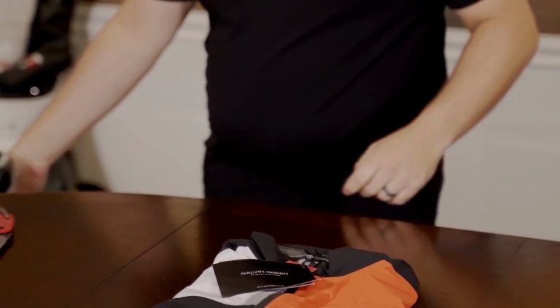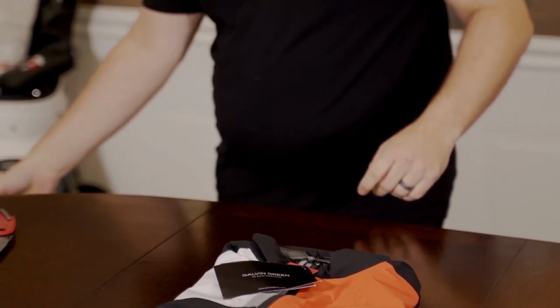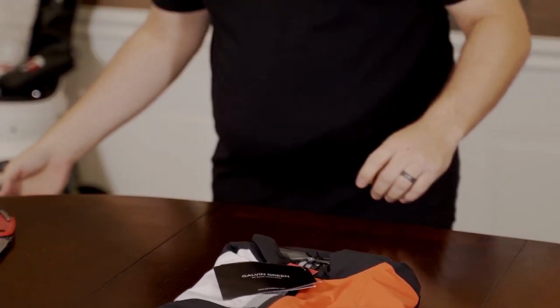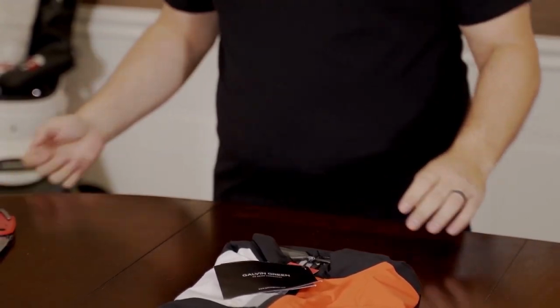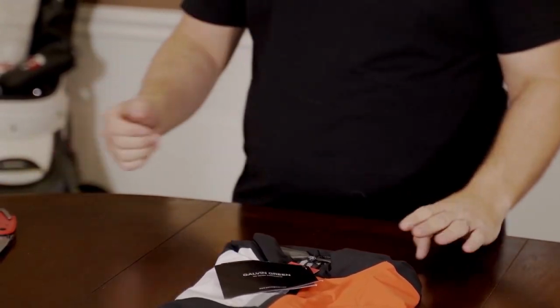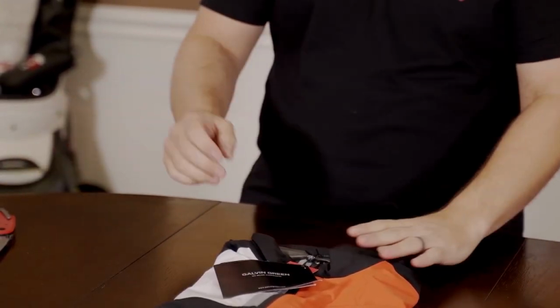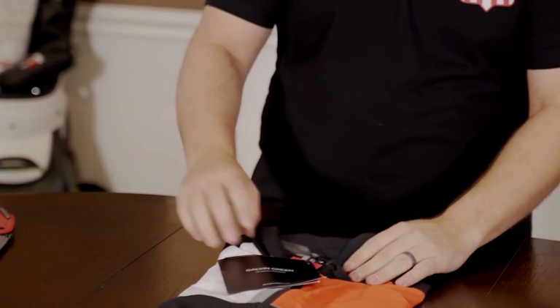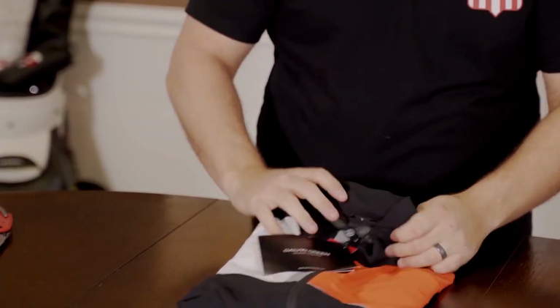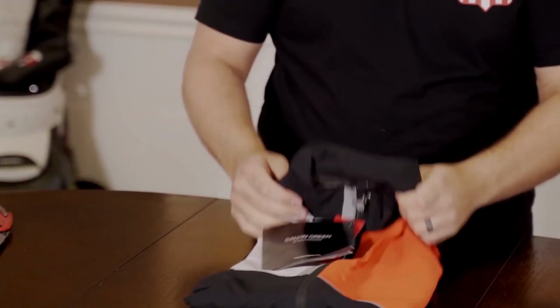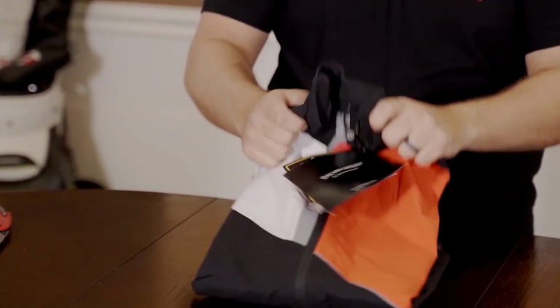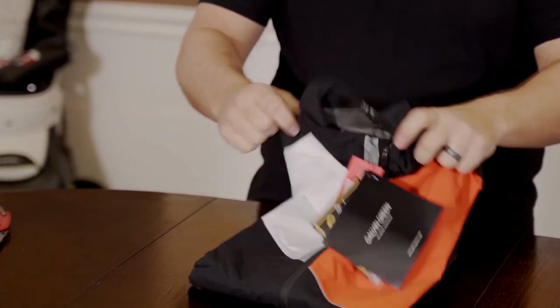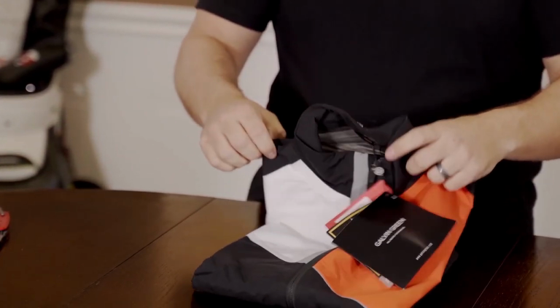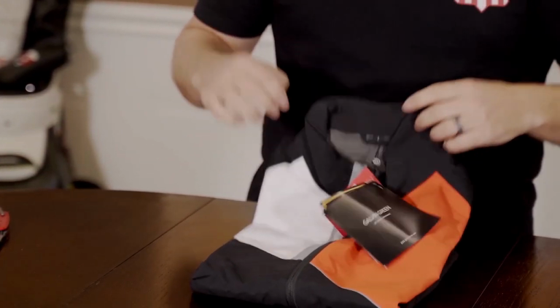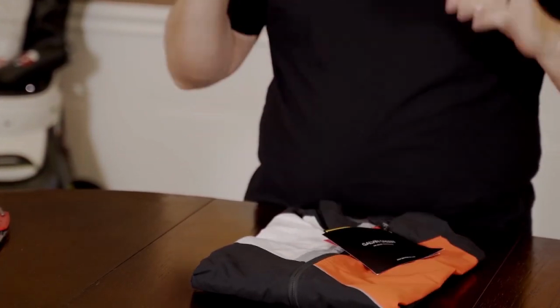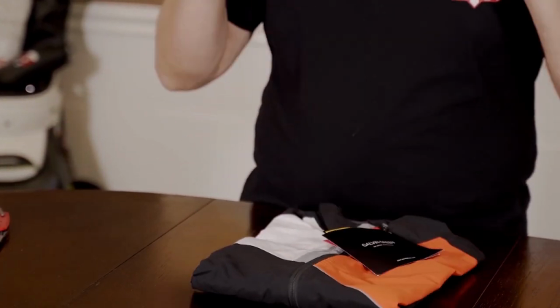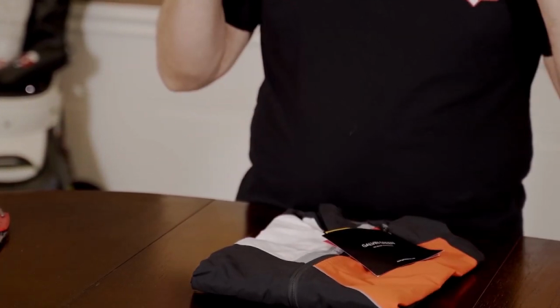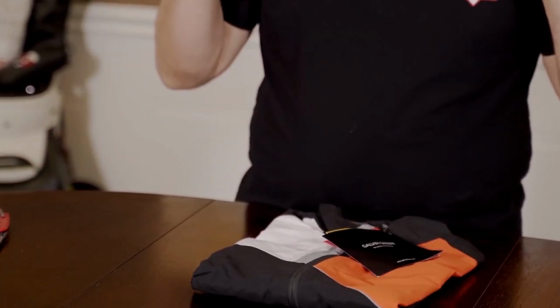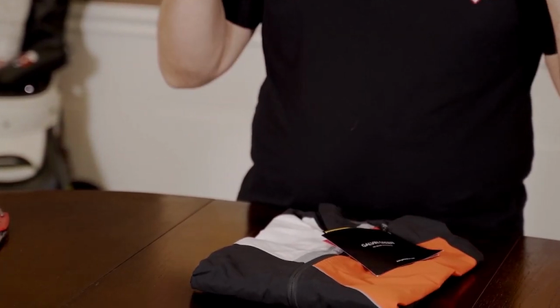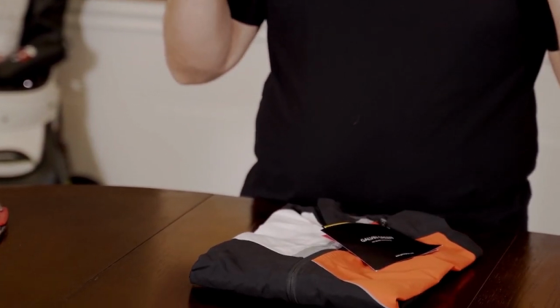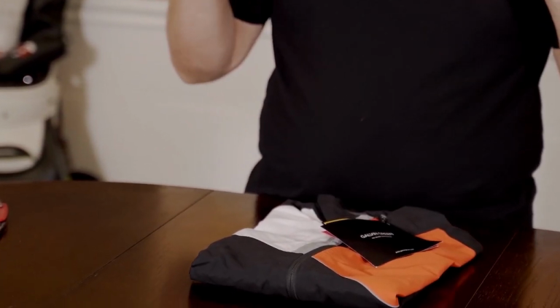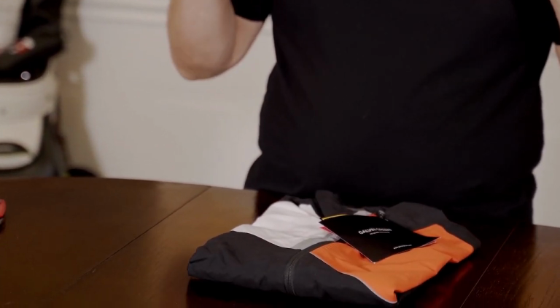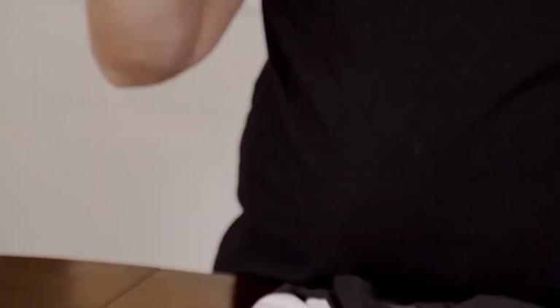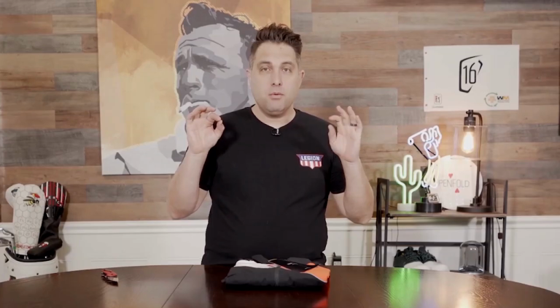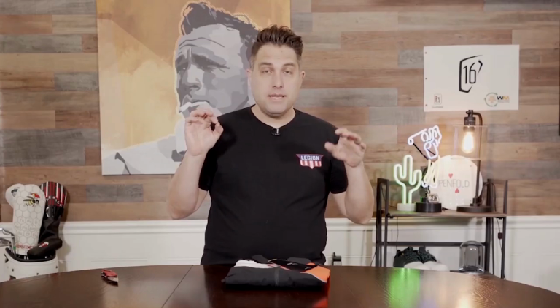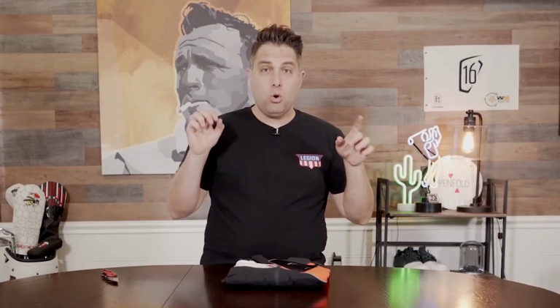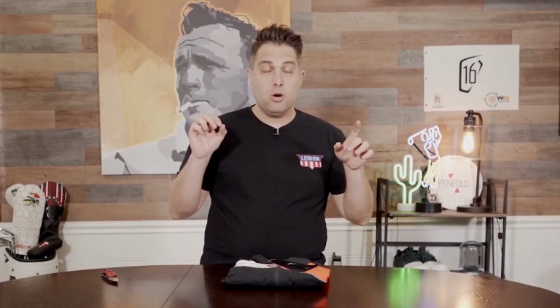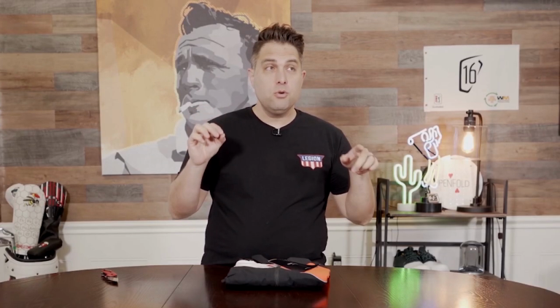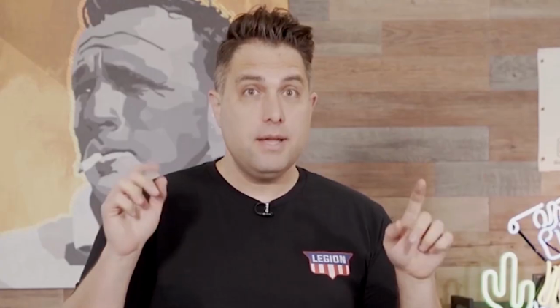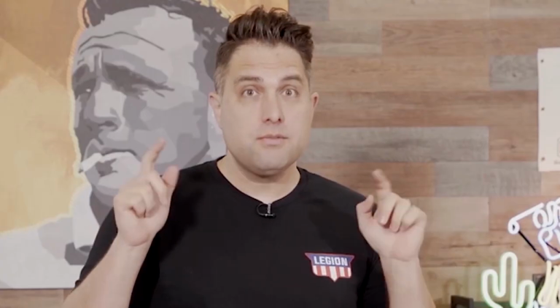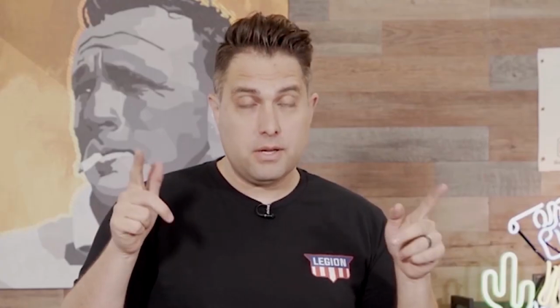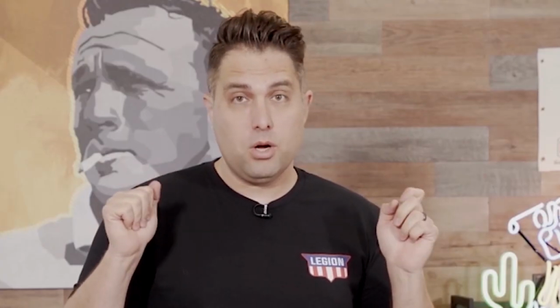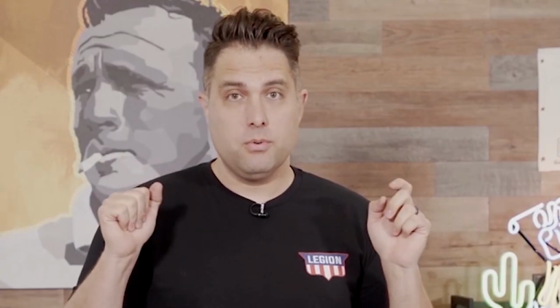Galvin Green was one of the first brands to come out with Gore-Tex and outerwear for golfers. This is back, I think, in the 90s. But their quality is impeccable. When they say it's waterproof, it's freaking waterproof.